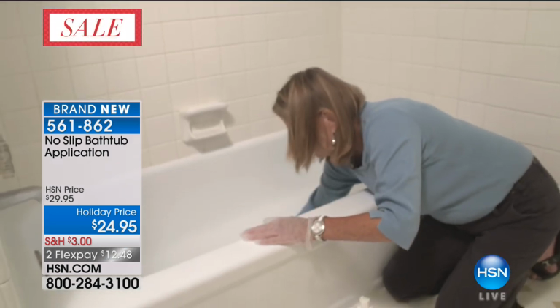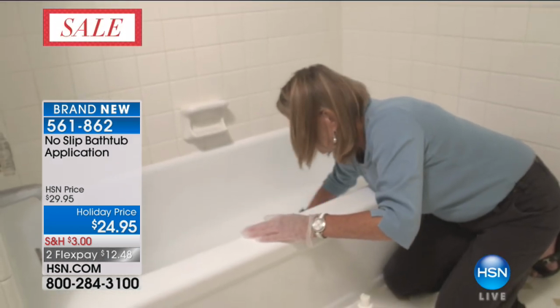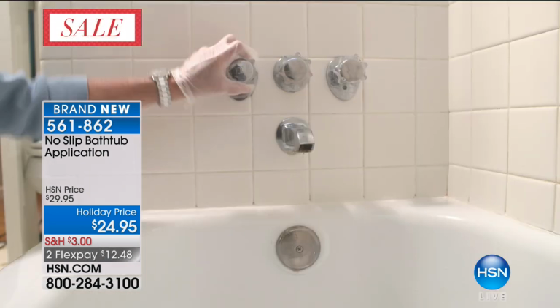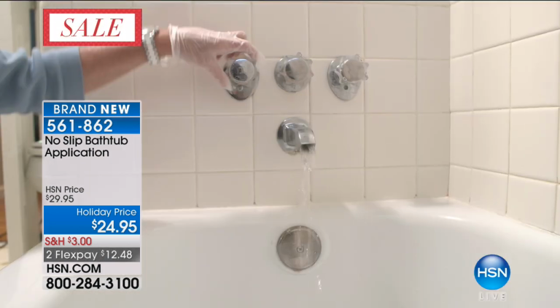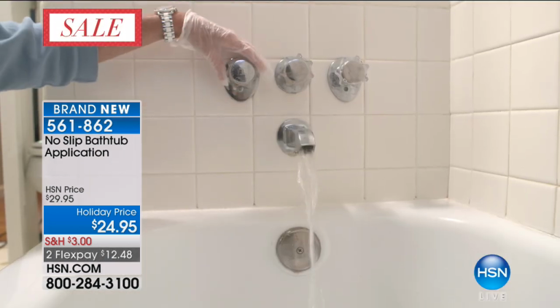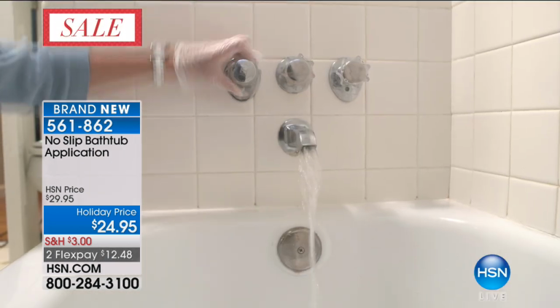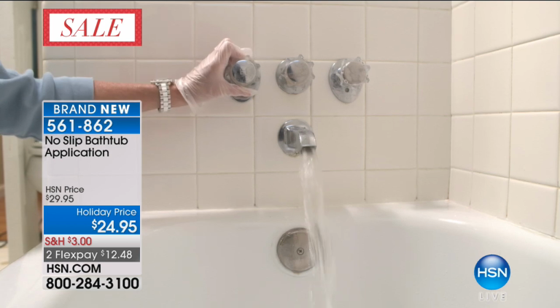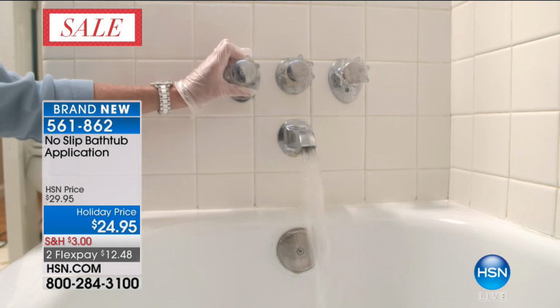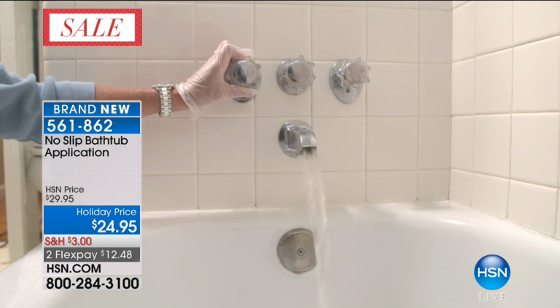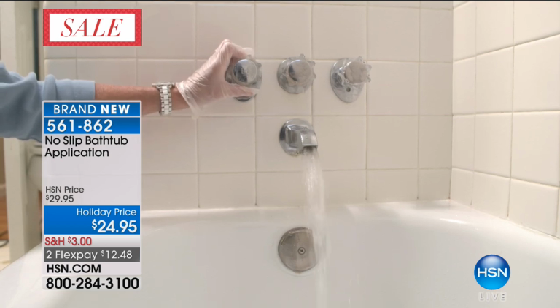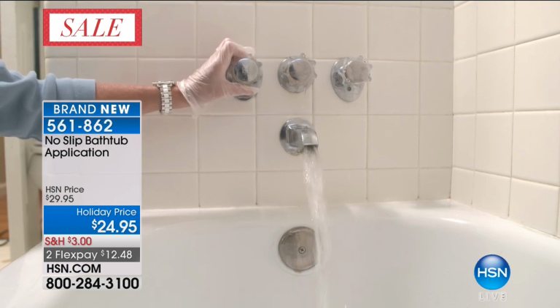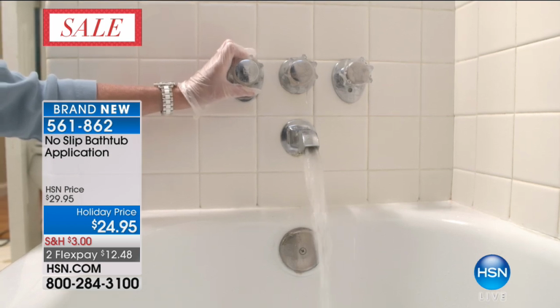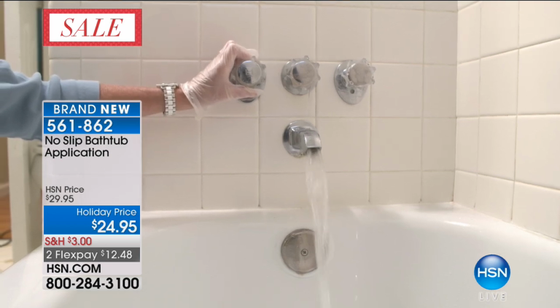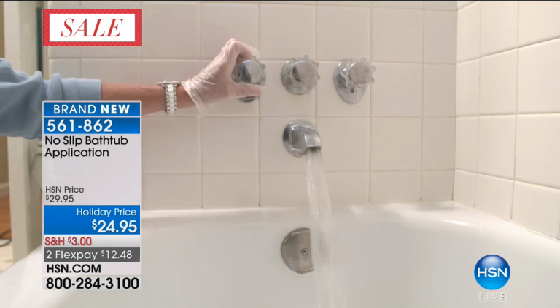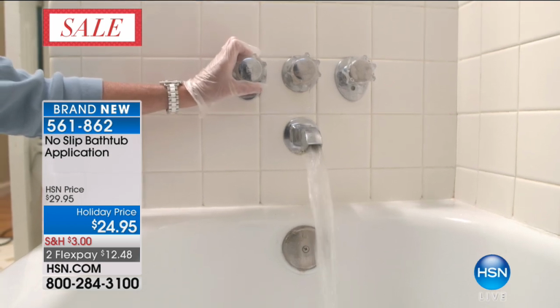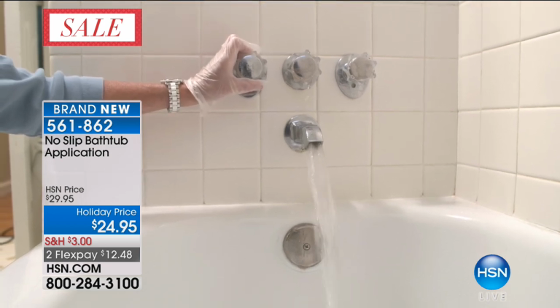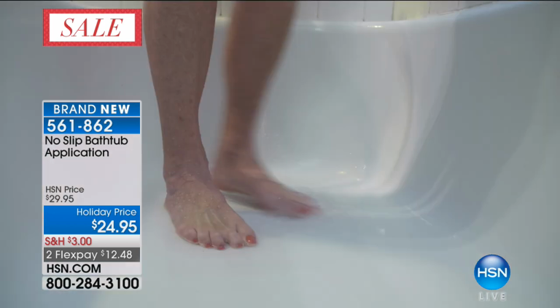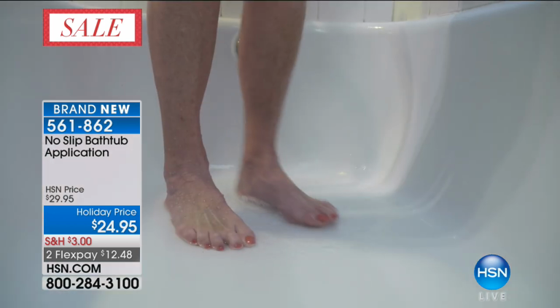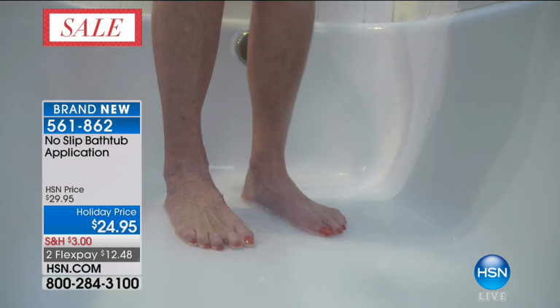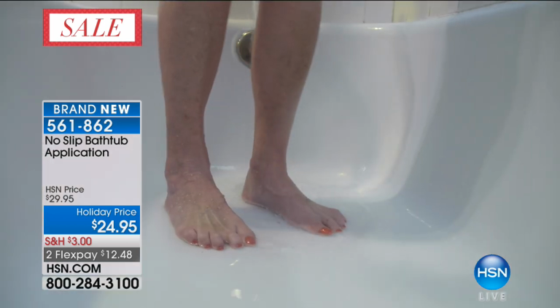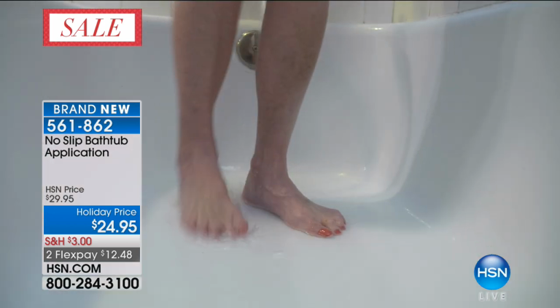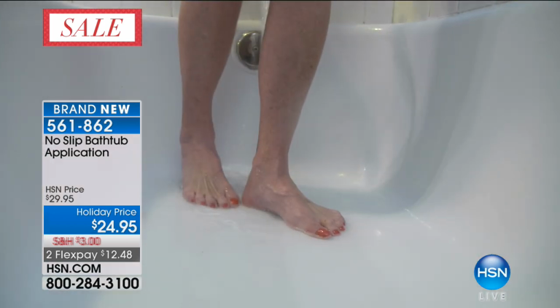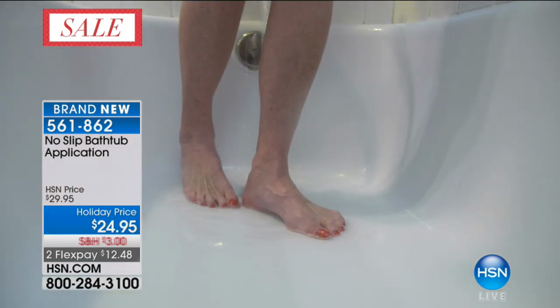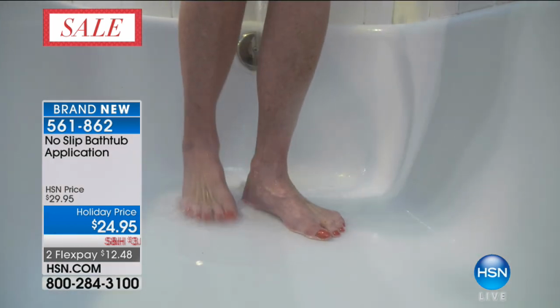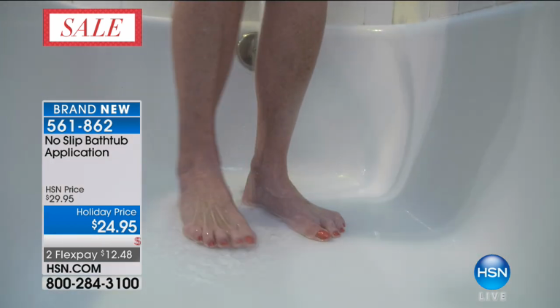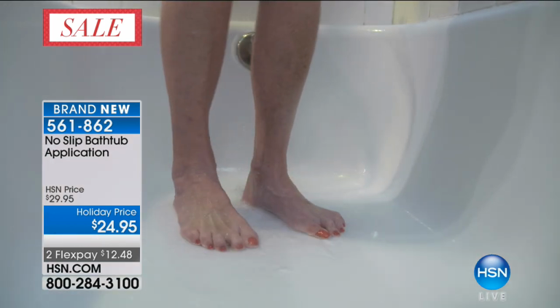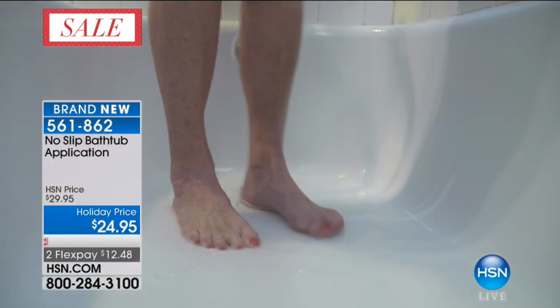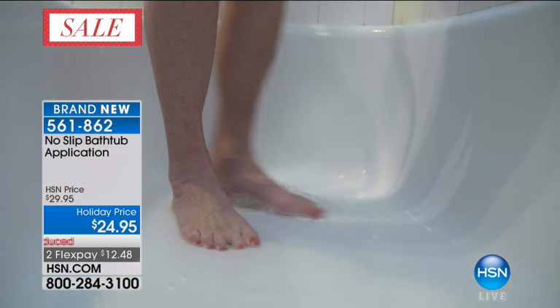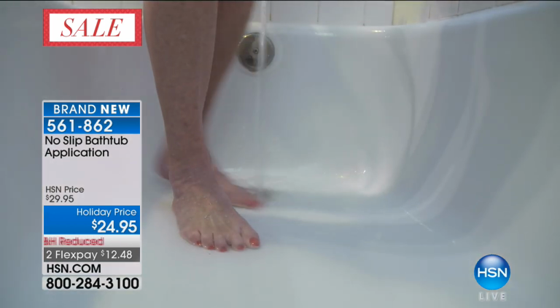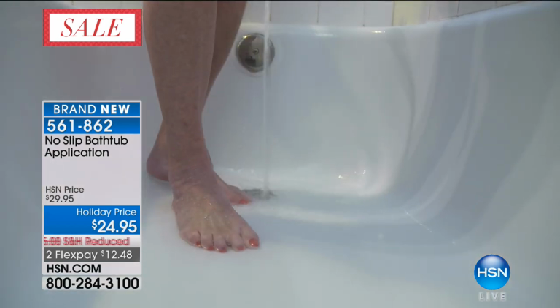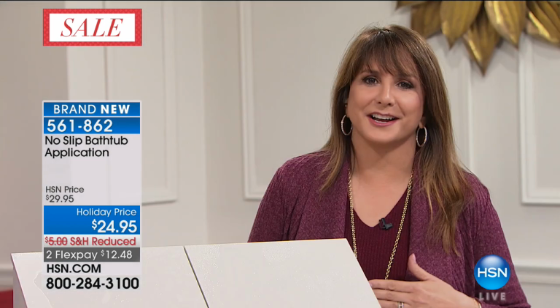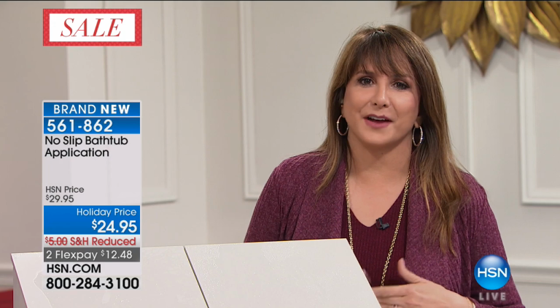Brand new launch here at HSN right now — it's the only place you can get it. It's the No Slip bathtub application for $24.95.